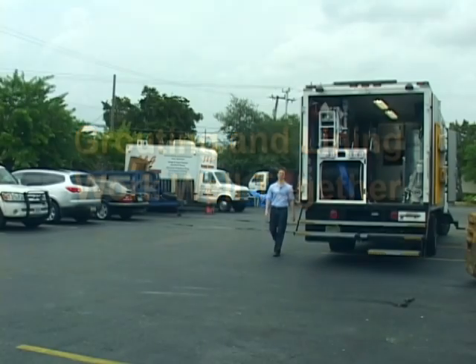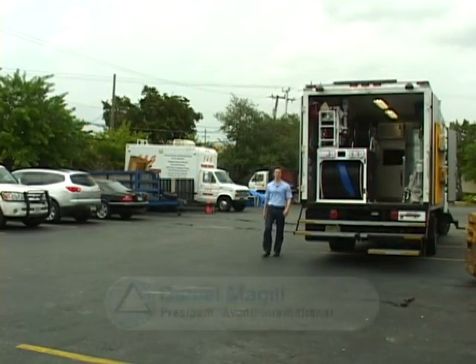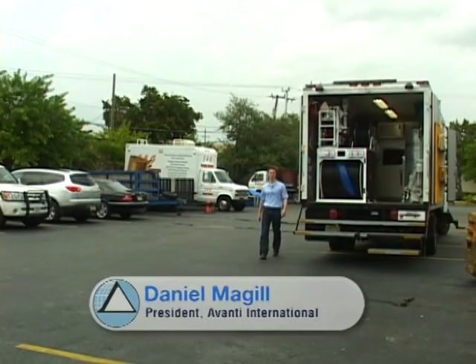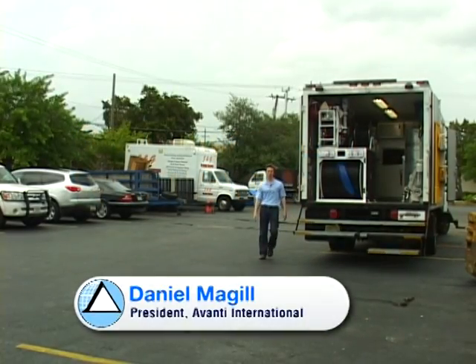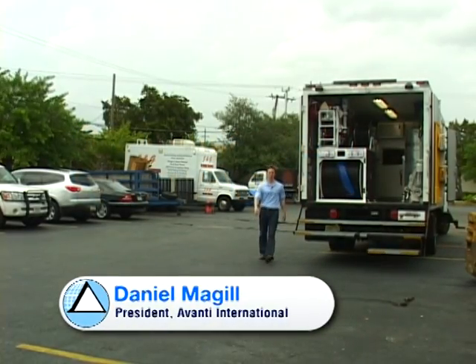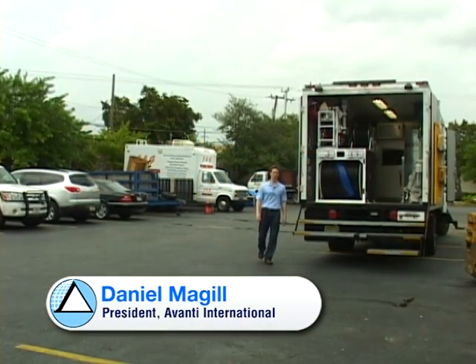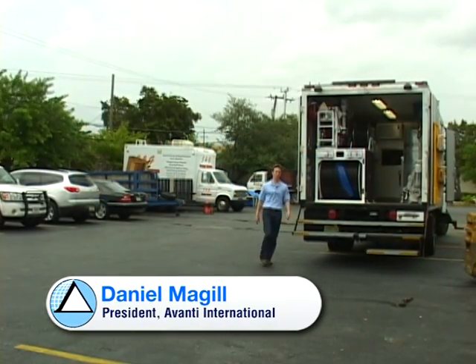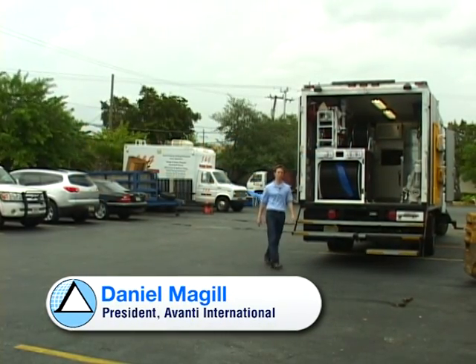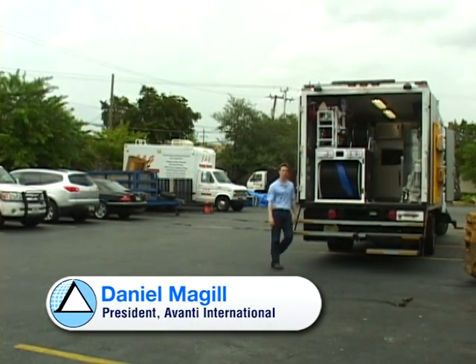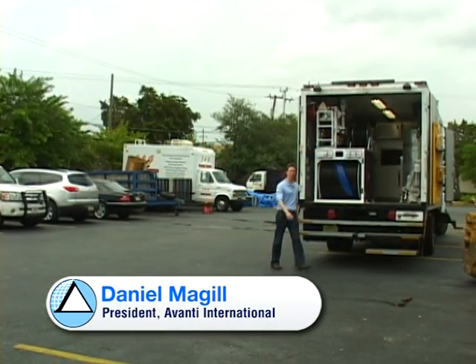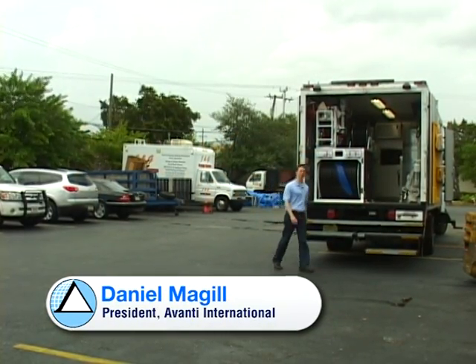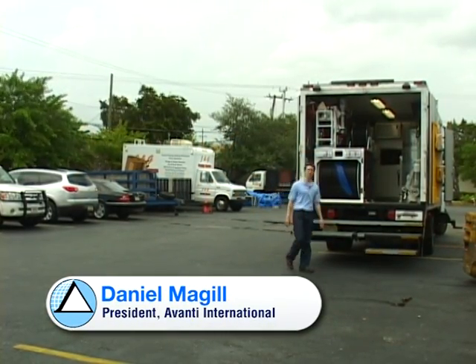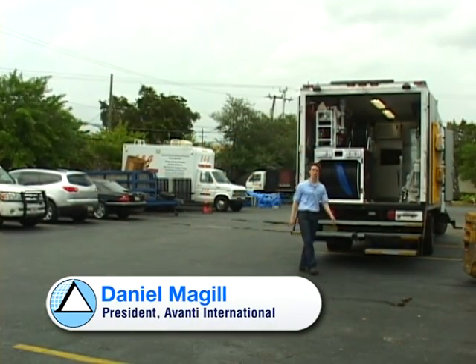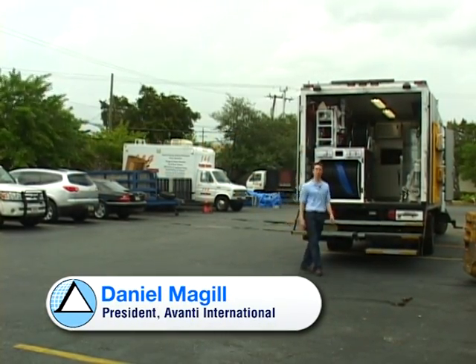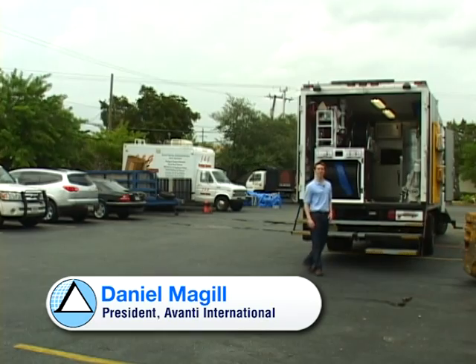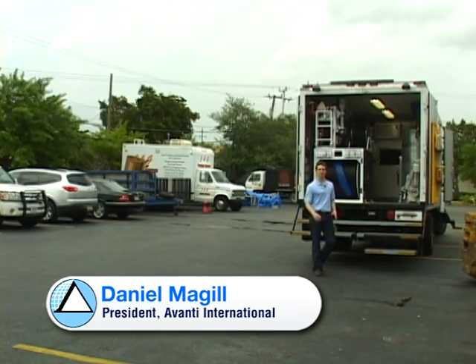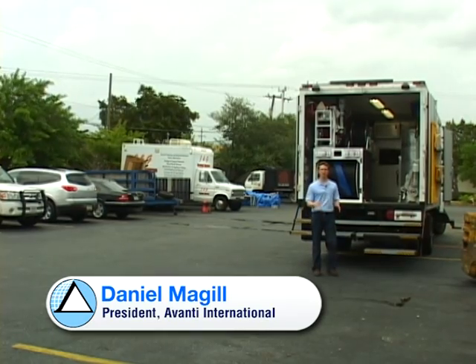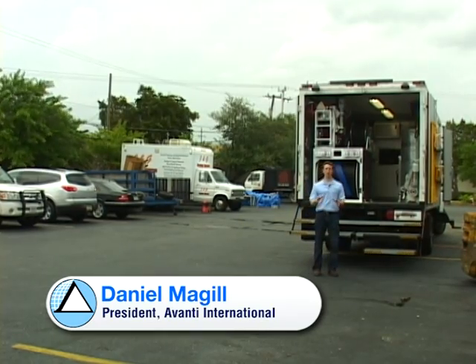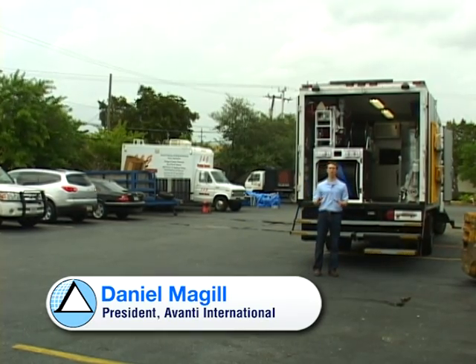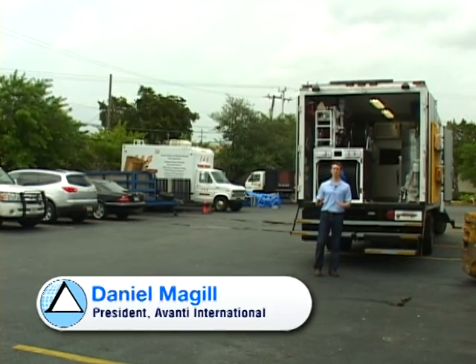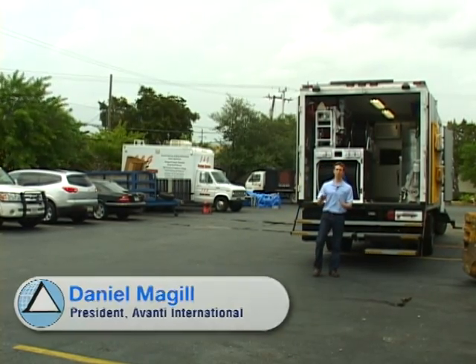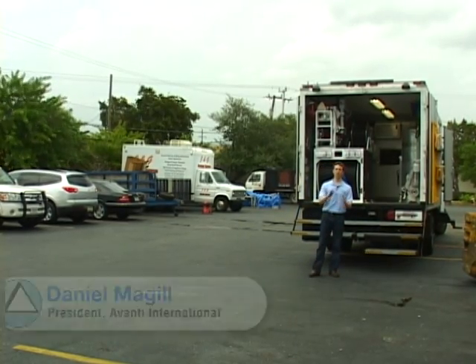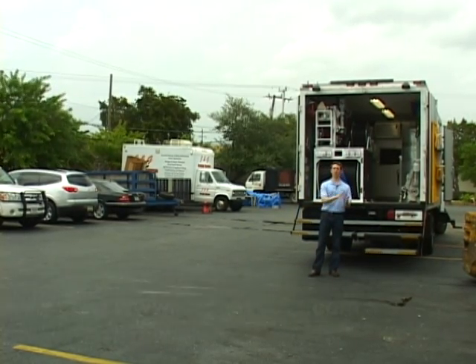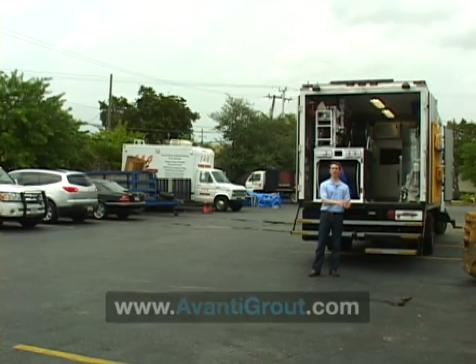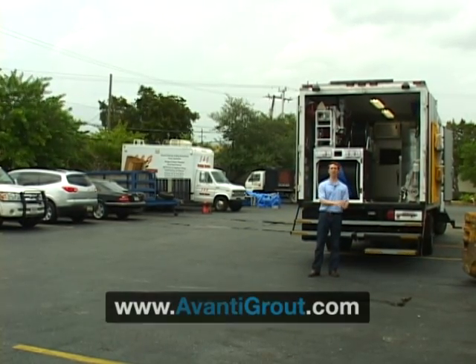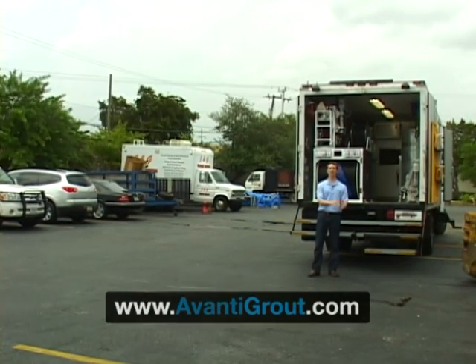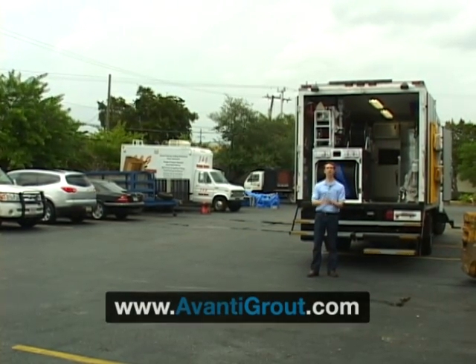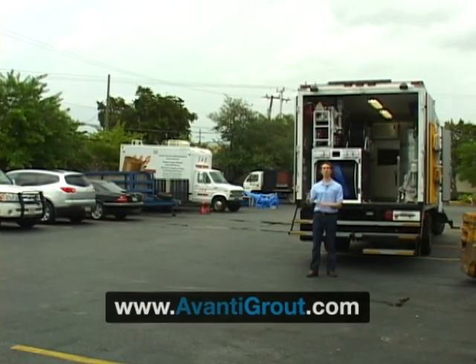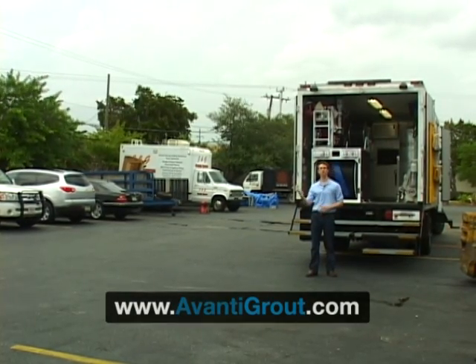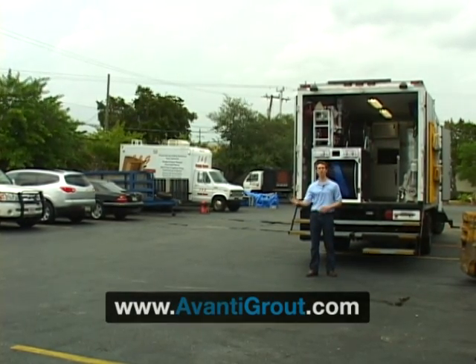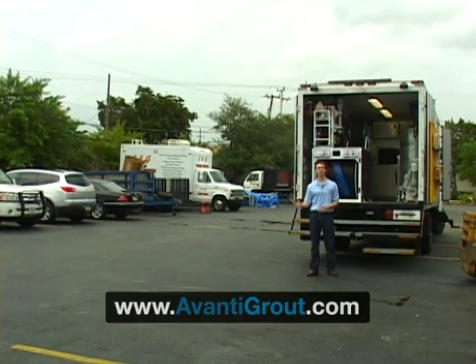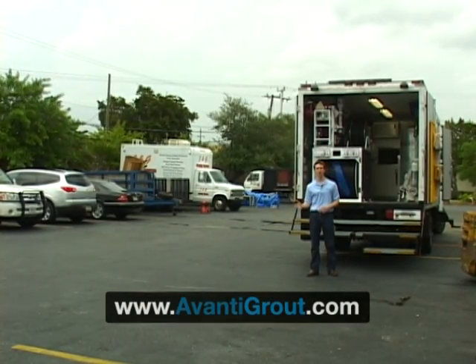Good afternoon. I'm Daniel McGill with Avanti International. This part of our series focuses on lining in conjunction with chemical grout.